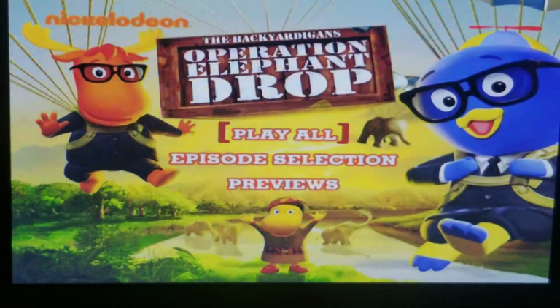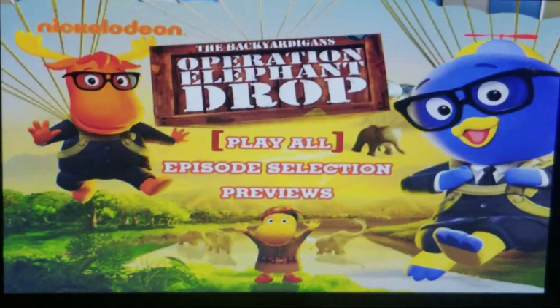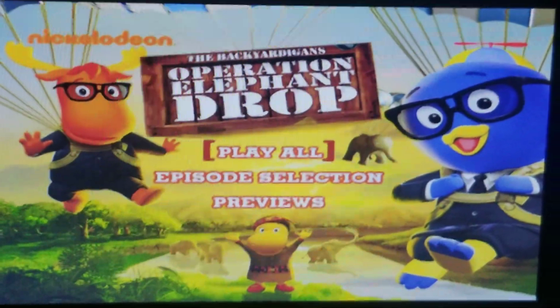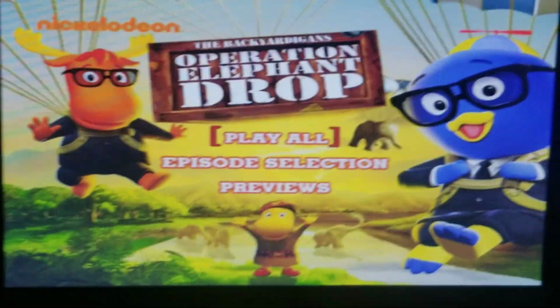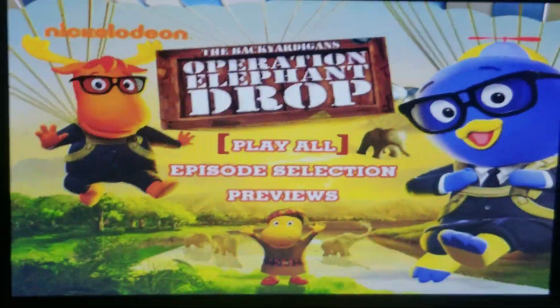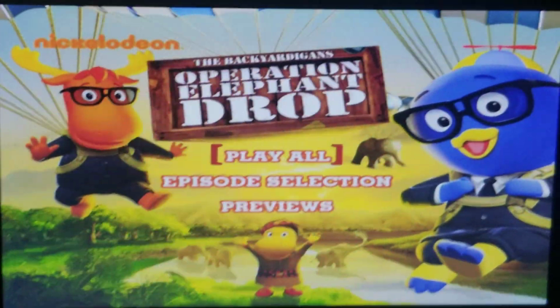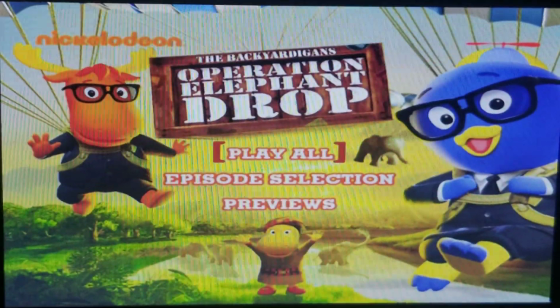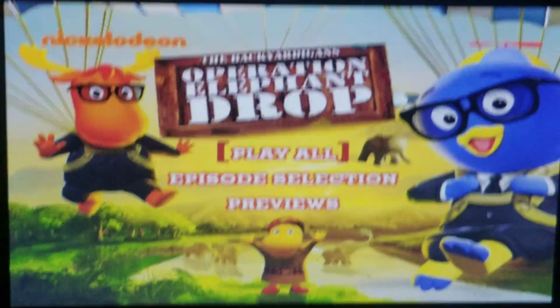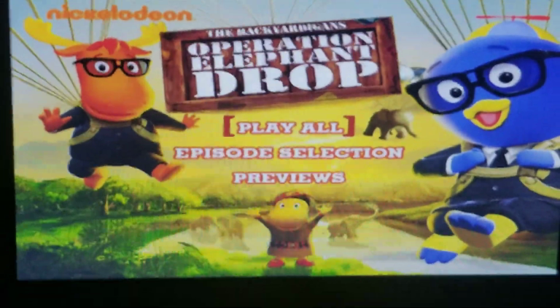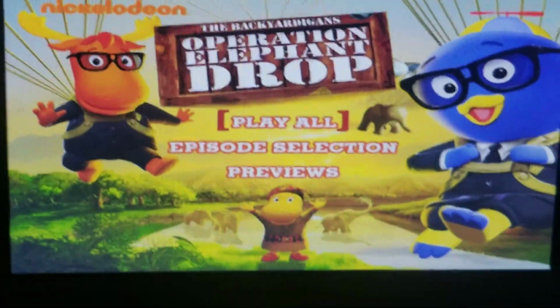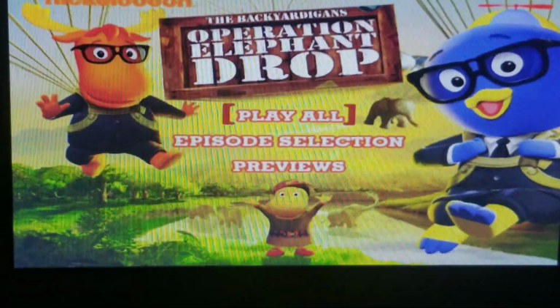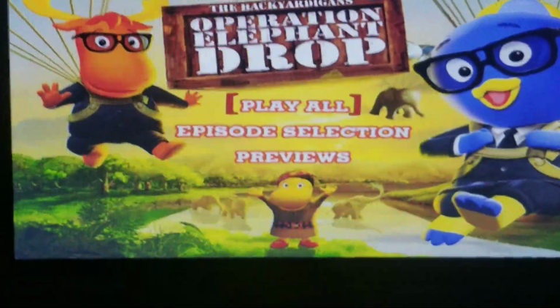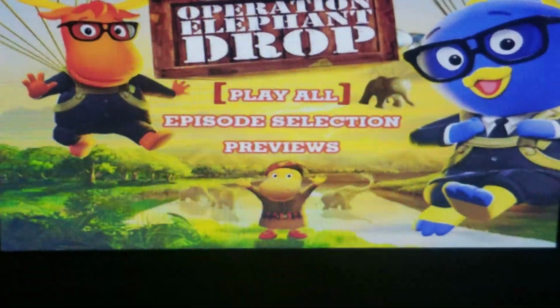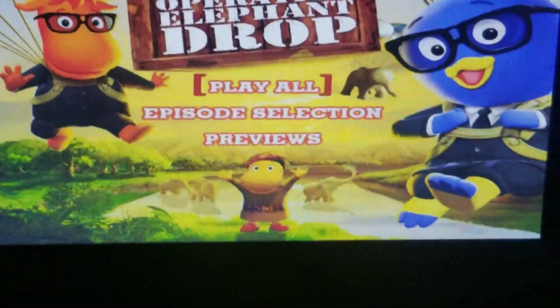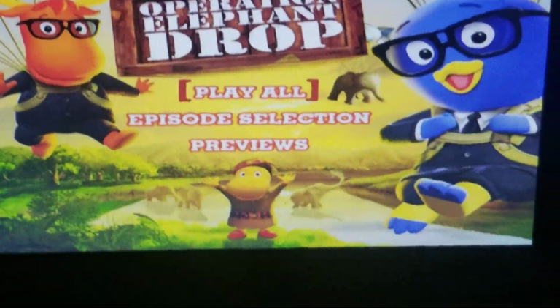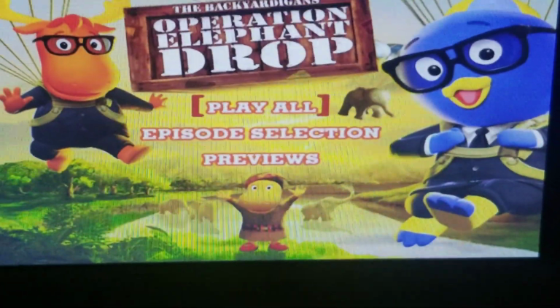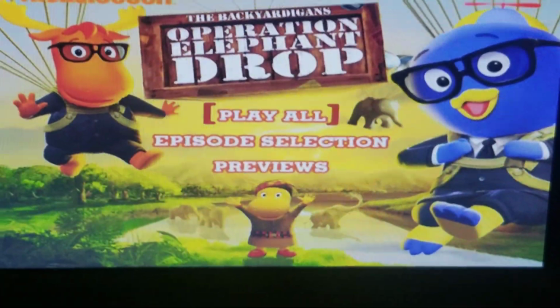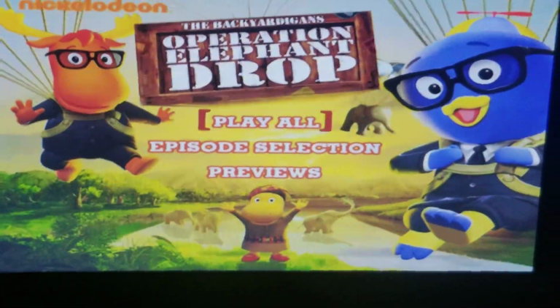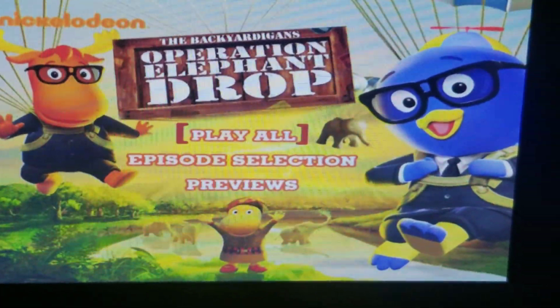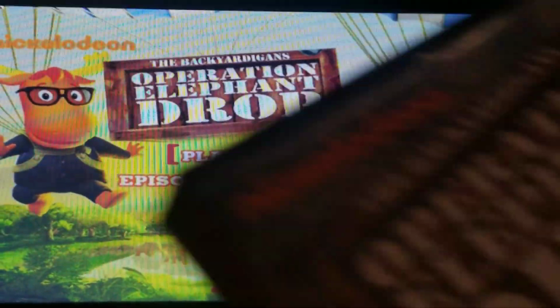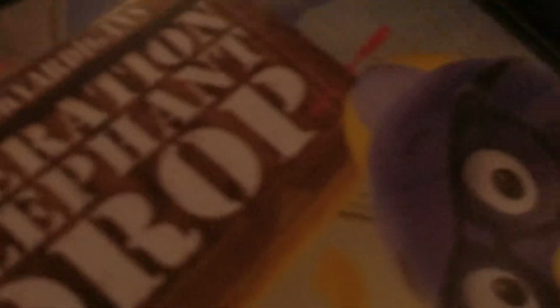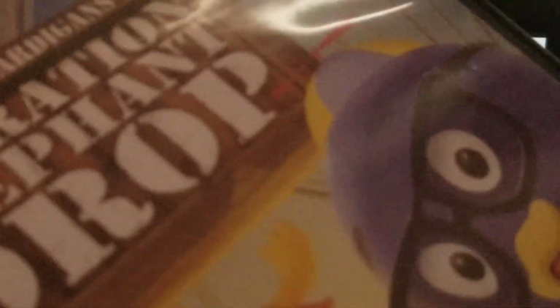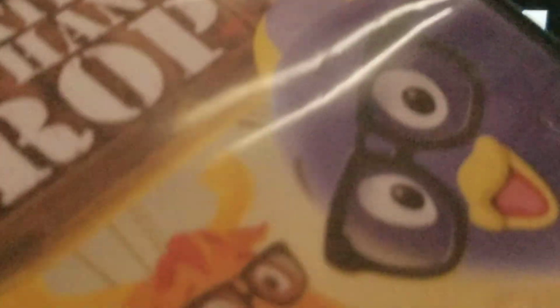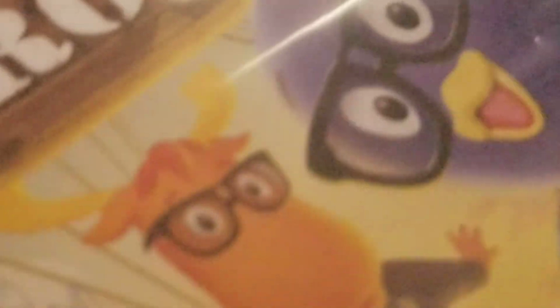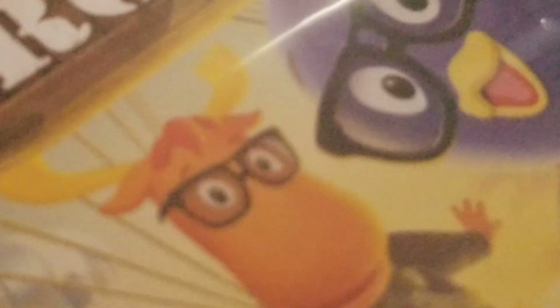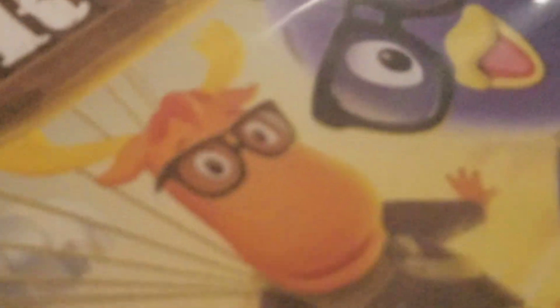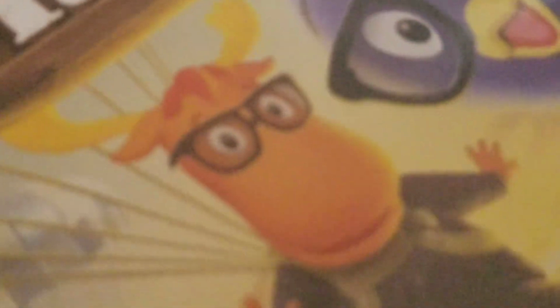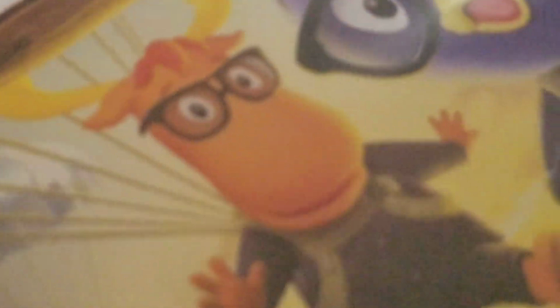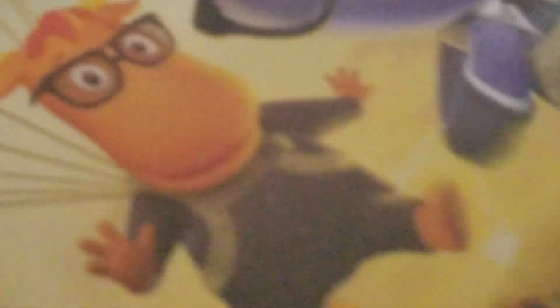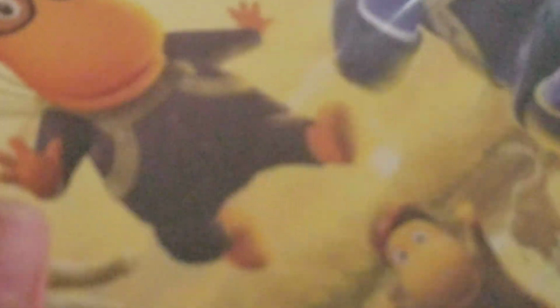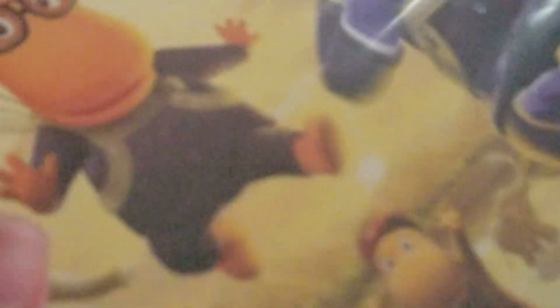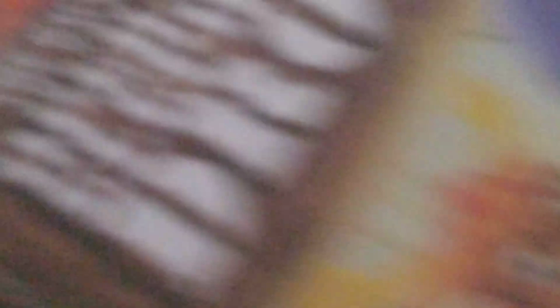Hi guys, it's me, Jazz, and I'm going to show you the DVD menu walkthrough — the 2010 DVD of The Backyardigans: Operation Elephant Drop.